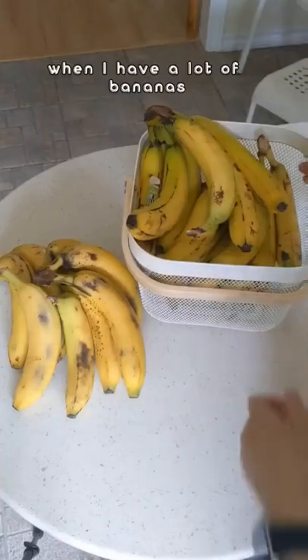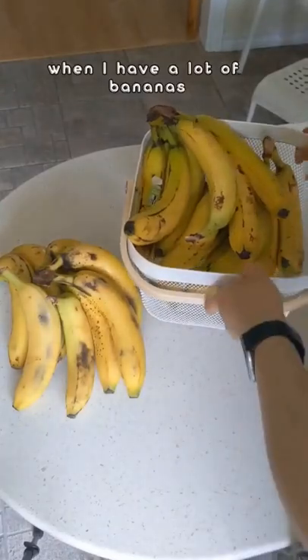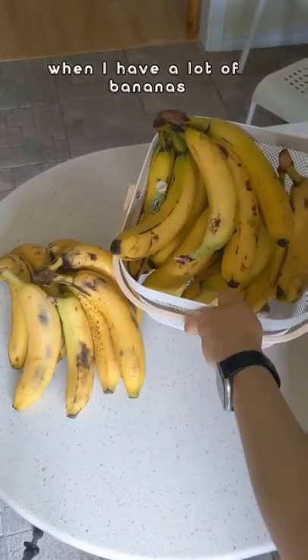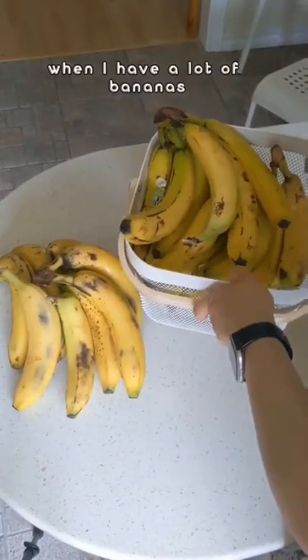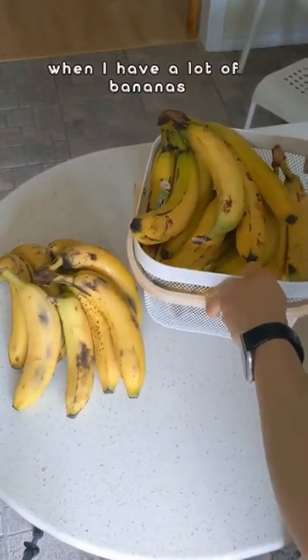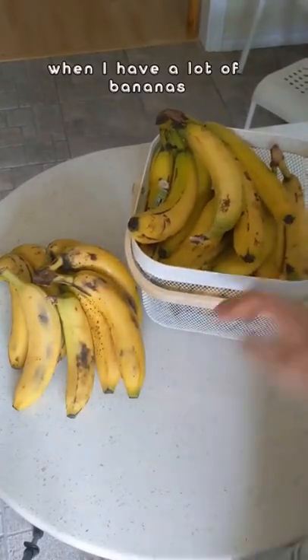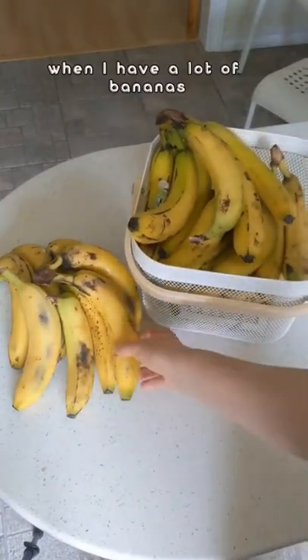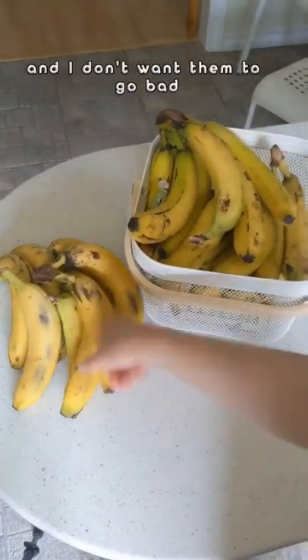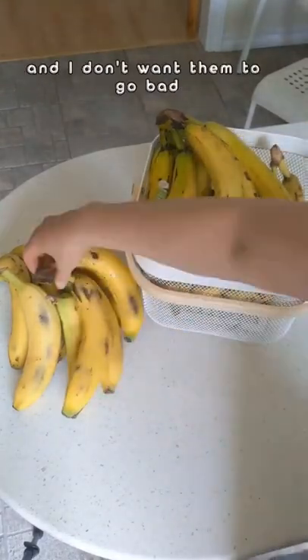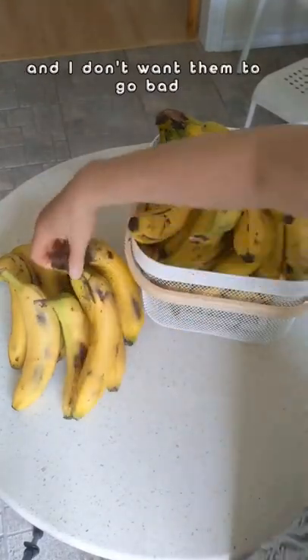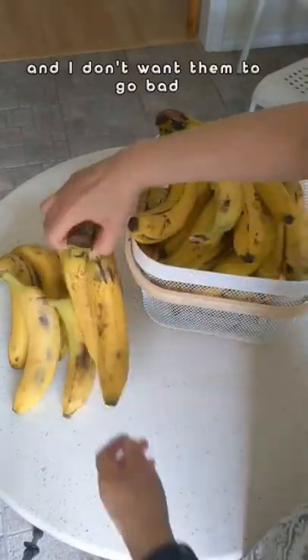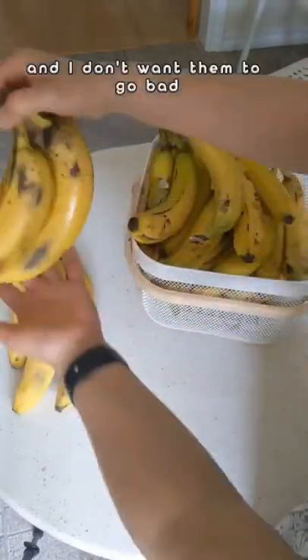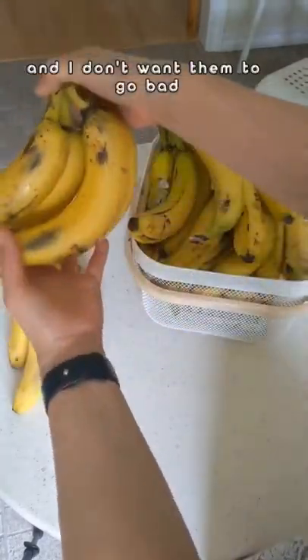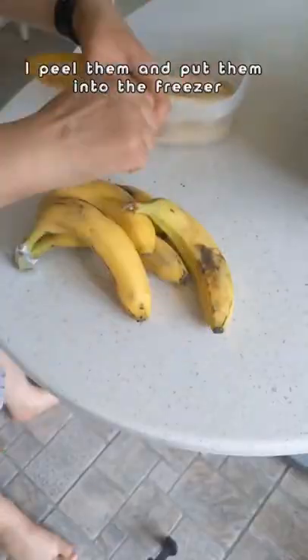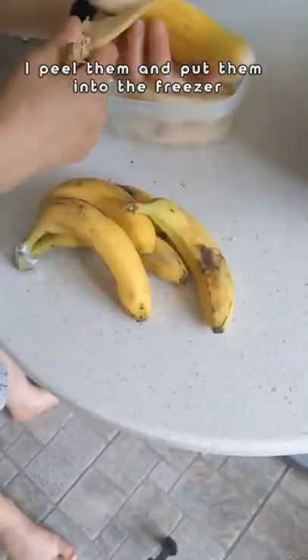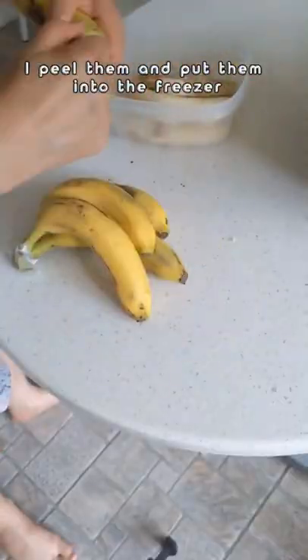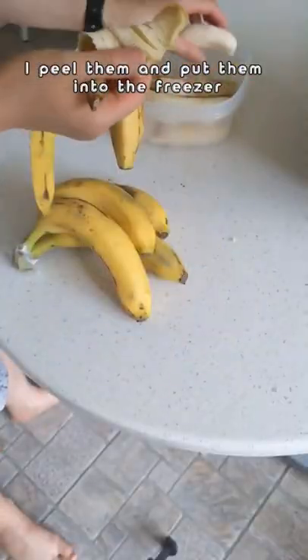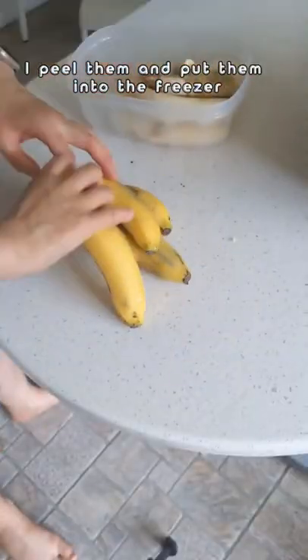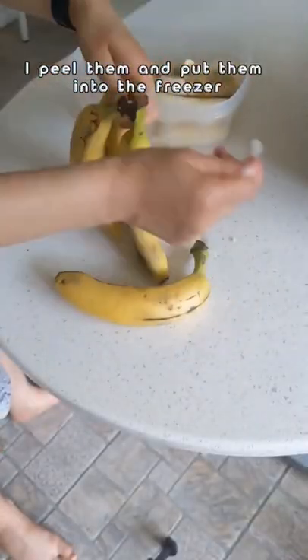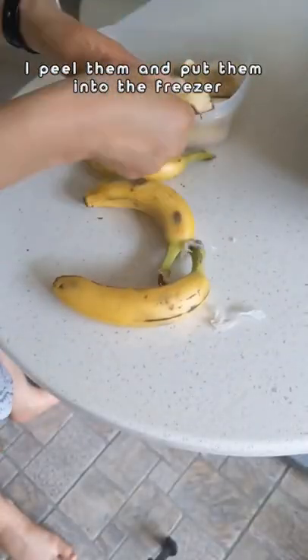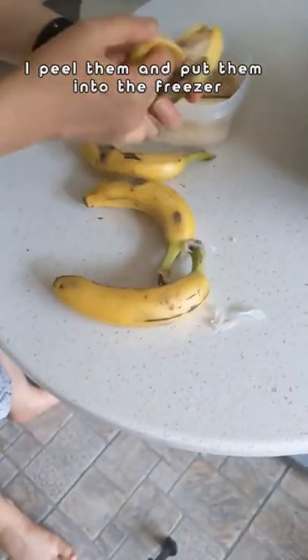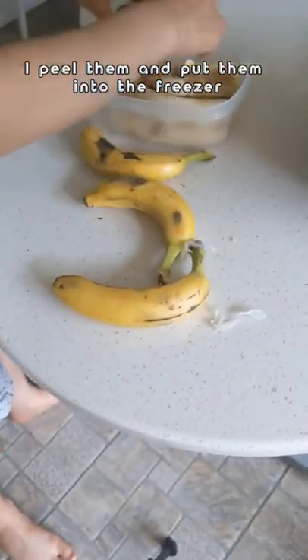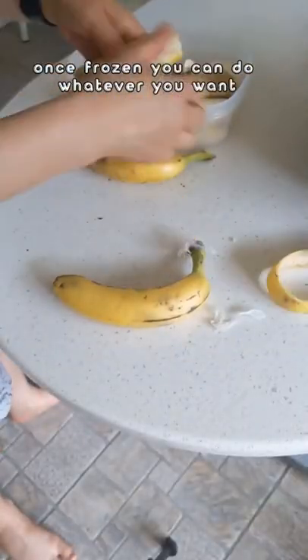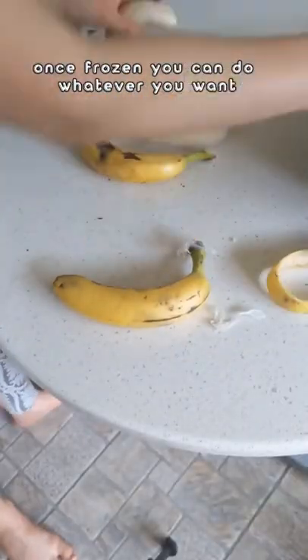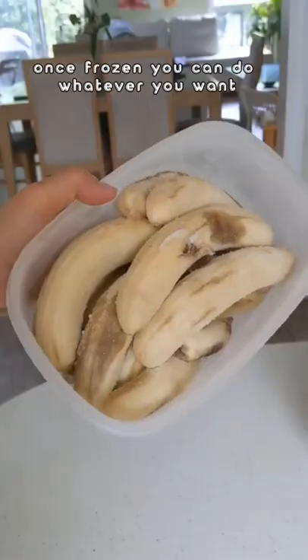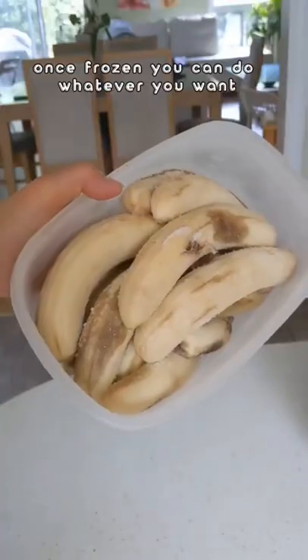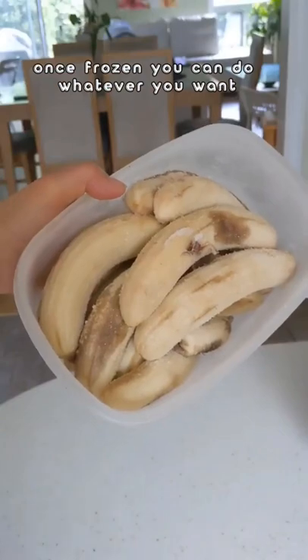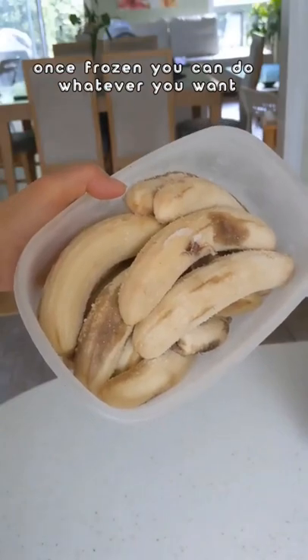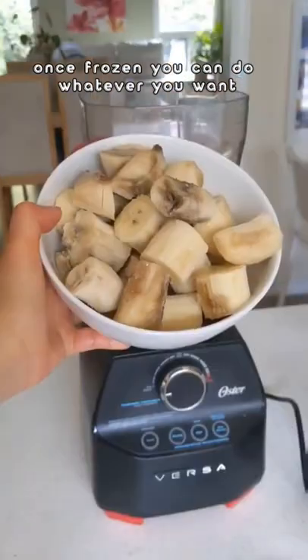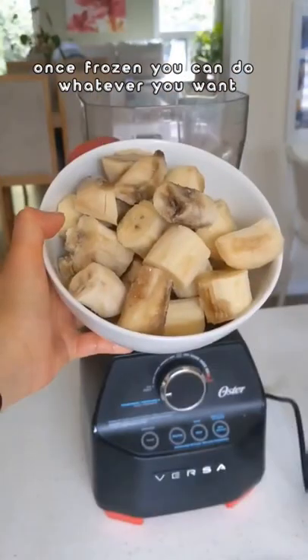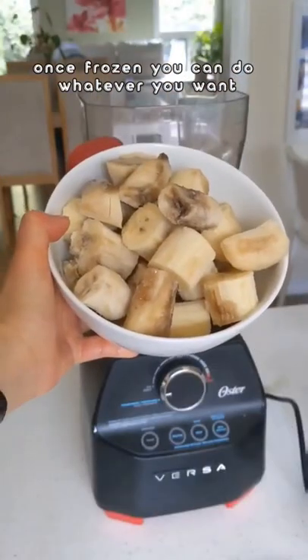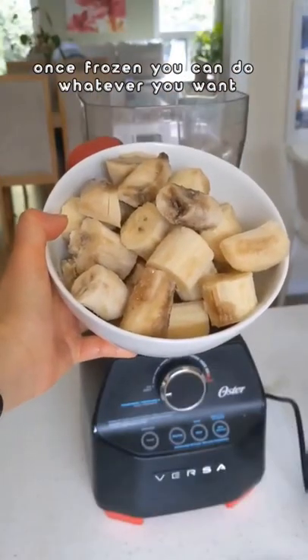When I have a lot of bananas and I don't want them to go bad, I peel them and put them into the freezer. Once frozen, you can do whatever you want.